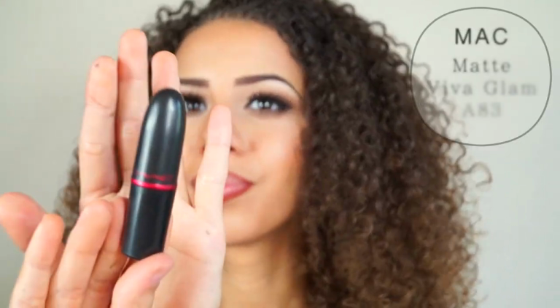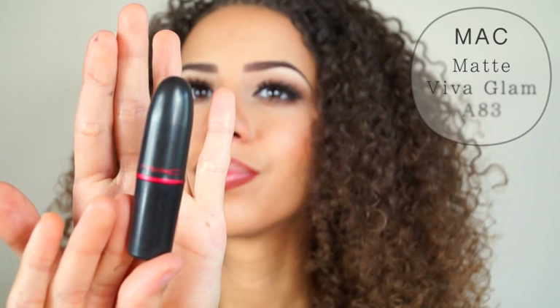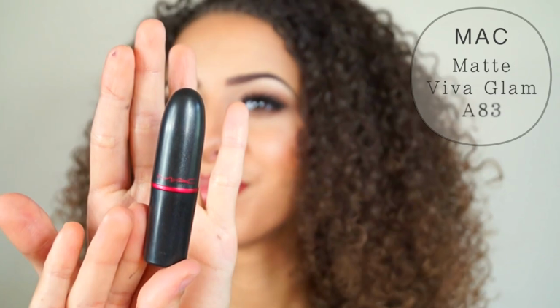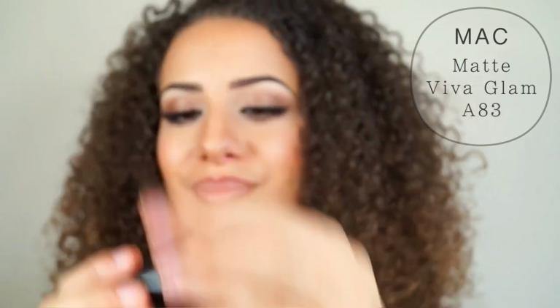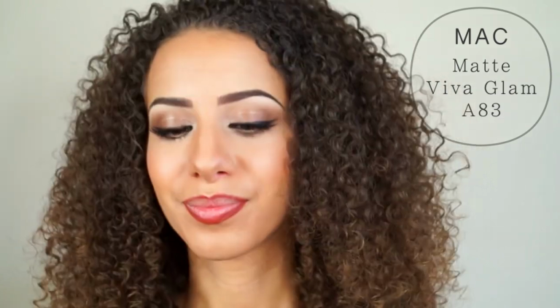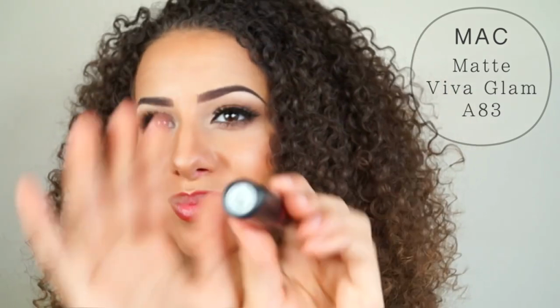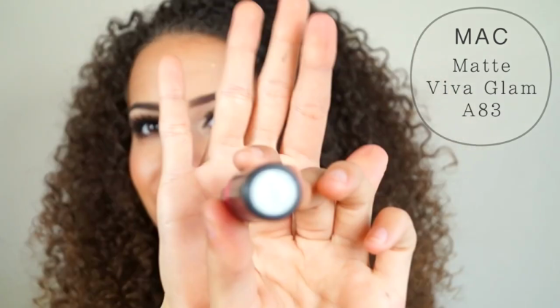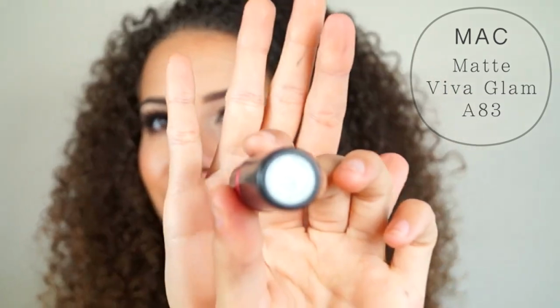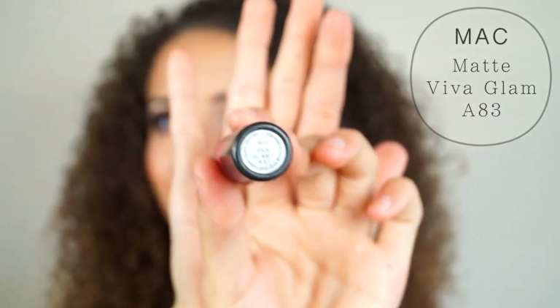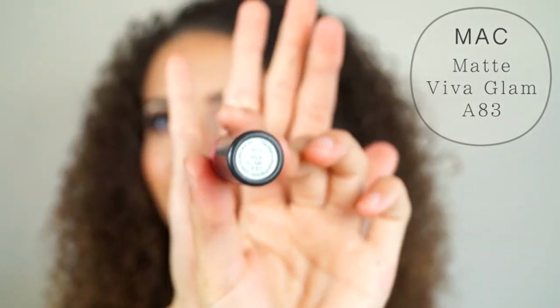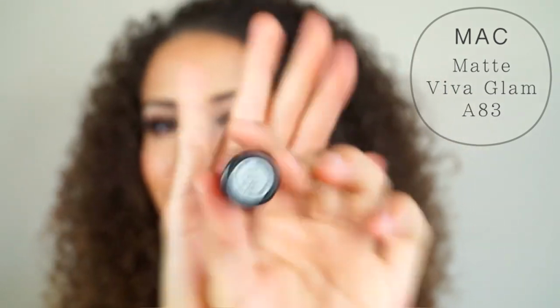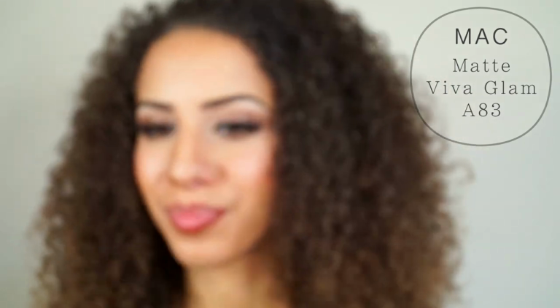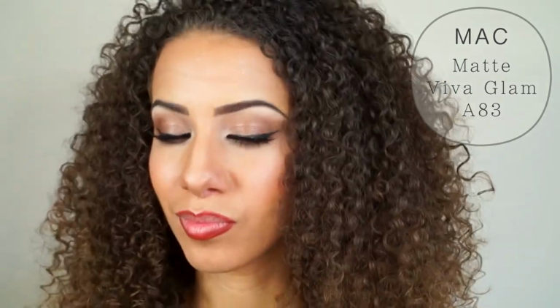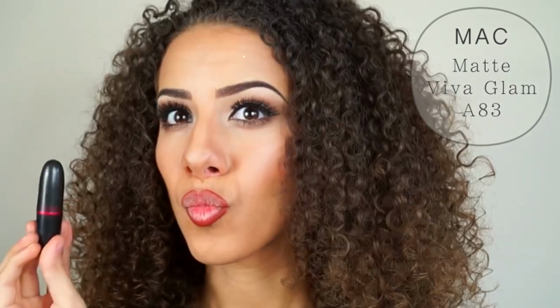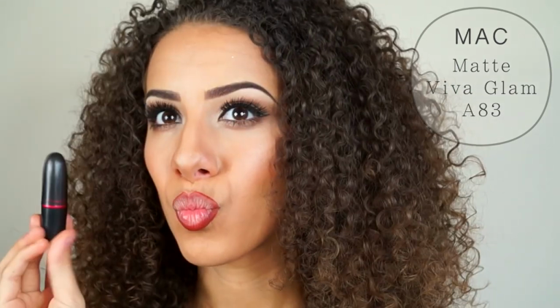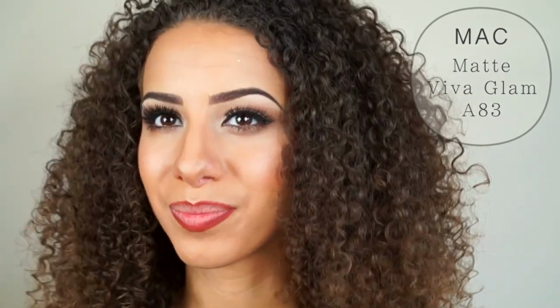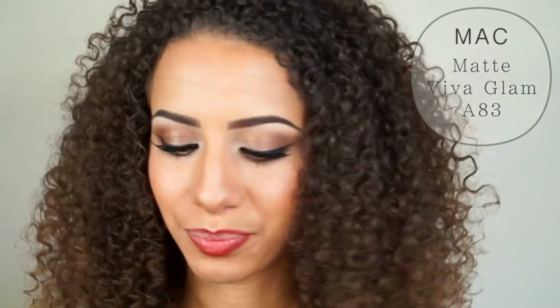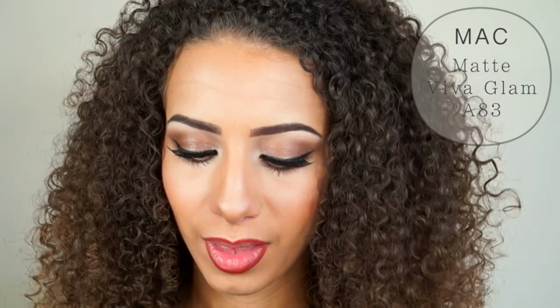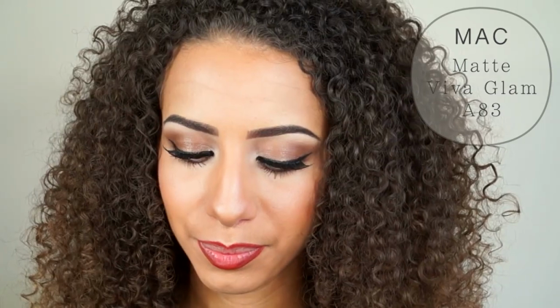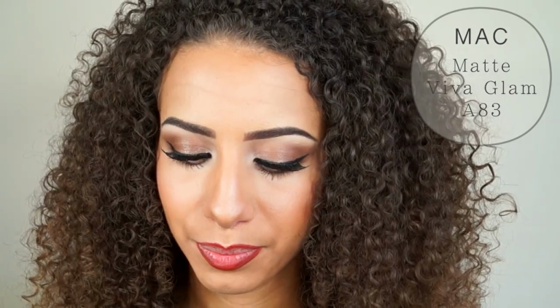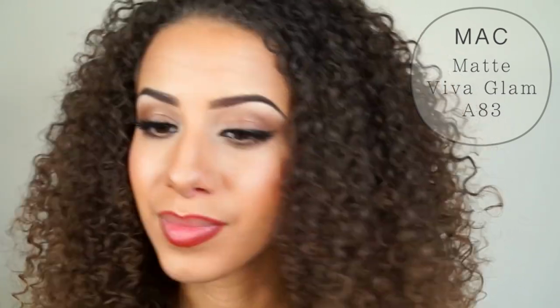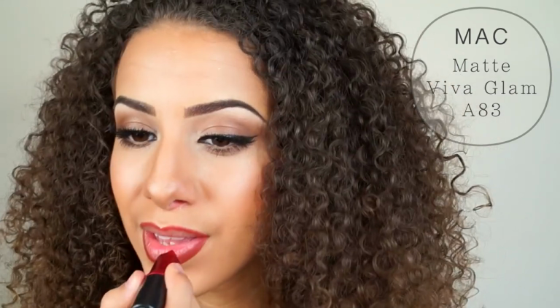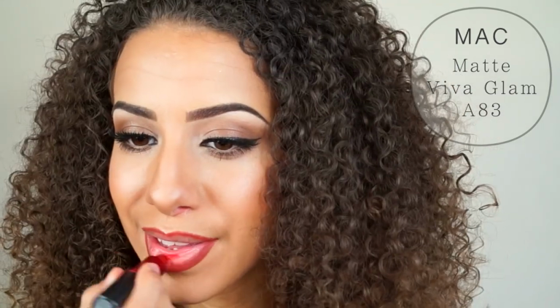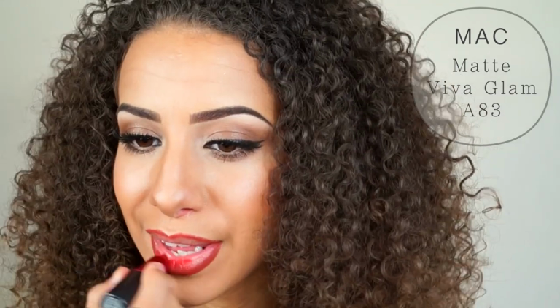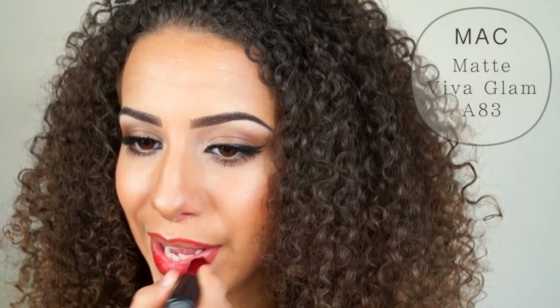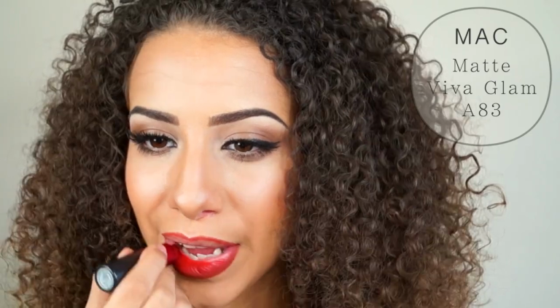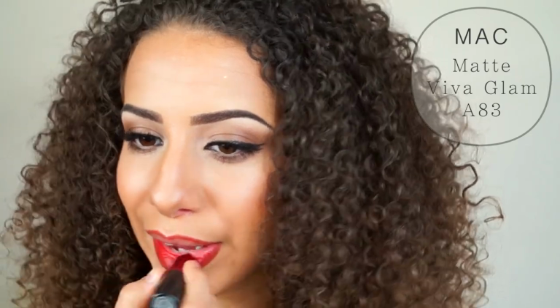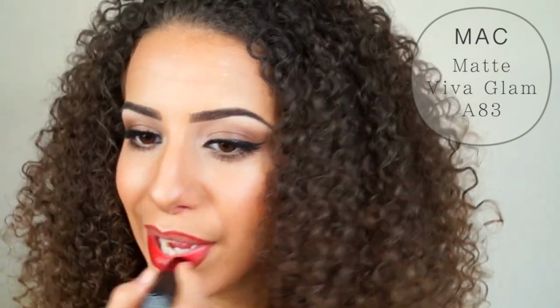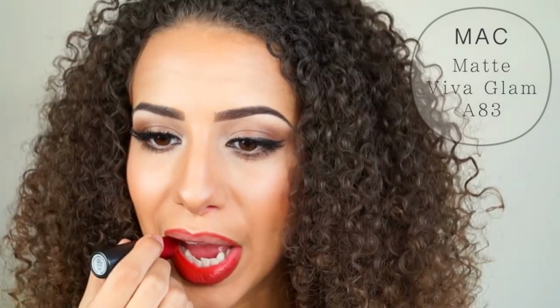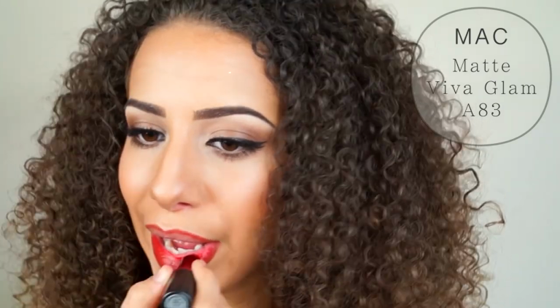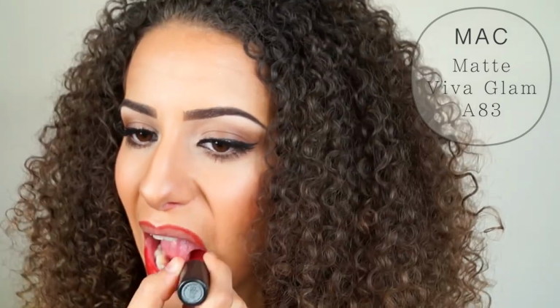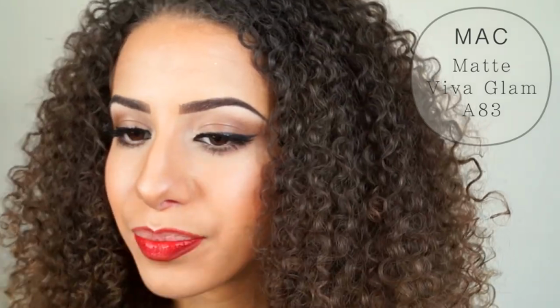Now I'm using a red lipstick, and if you don't have this one, it doesn't matter — you can choose whatever red color you have at home.